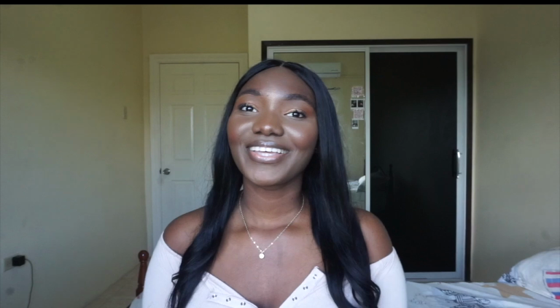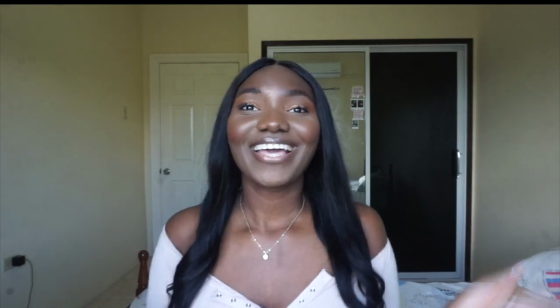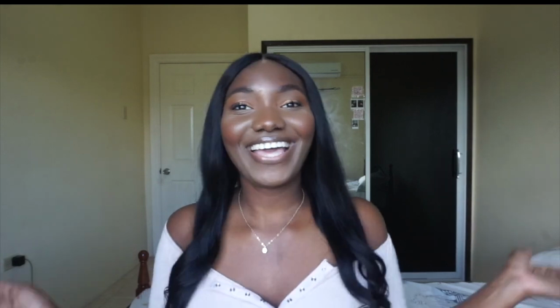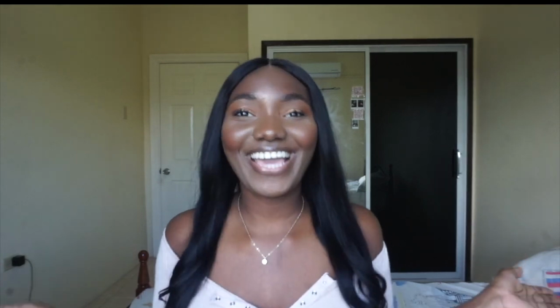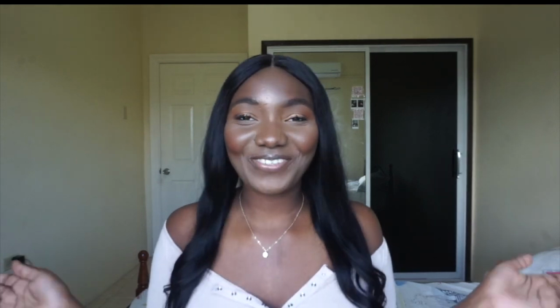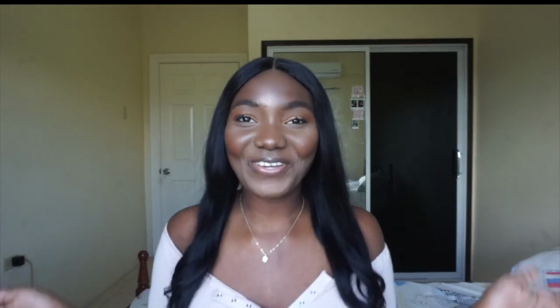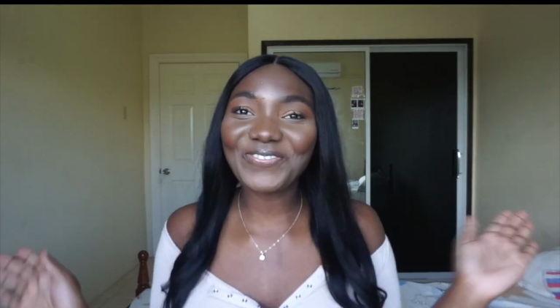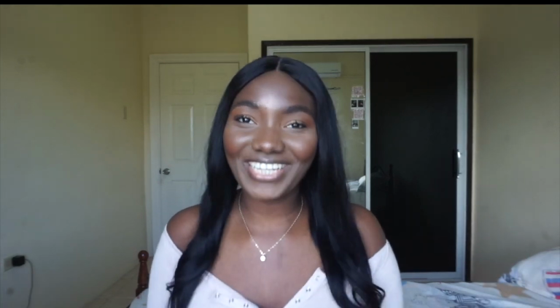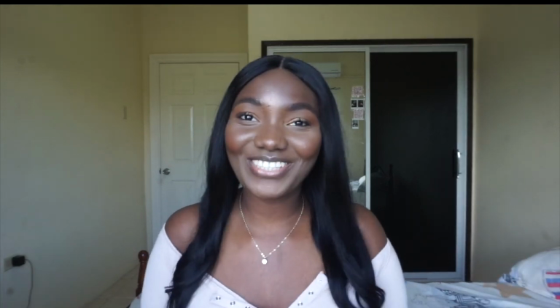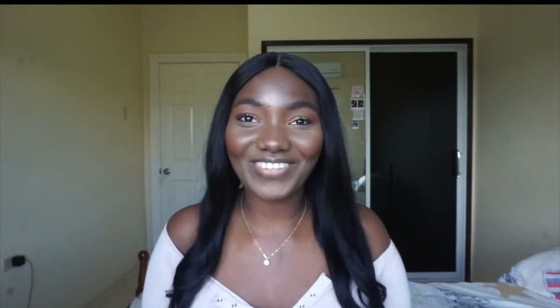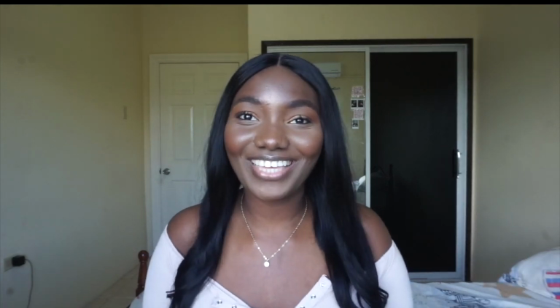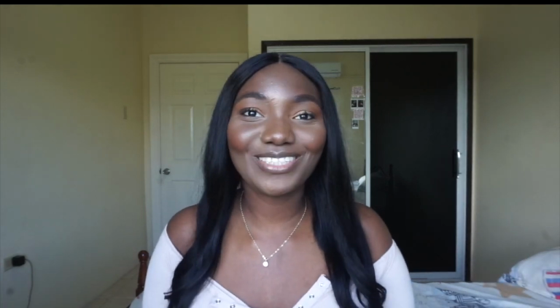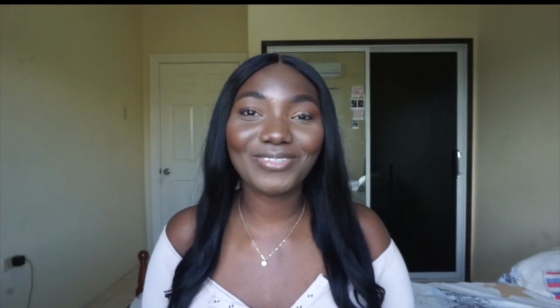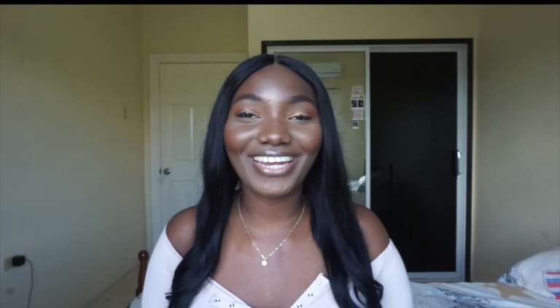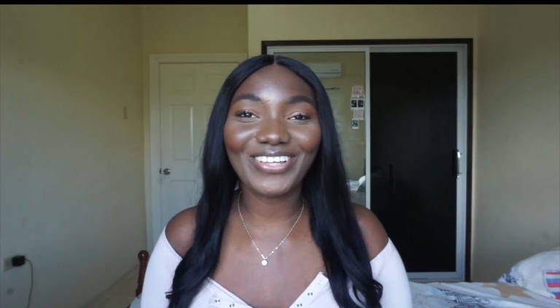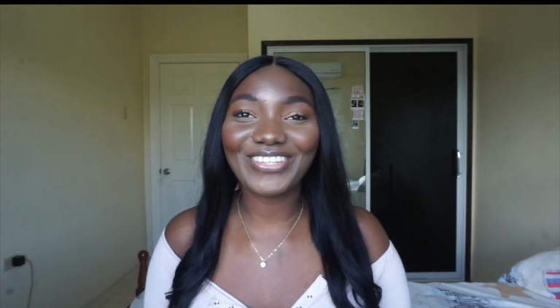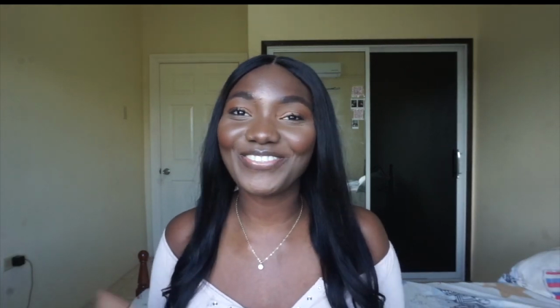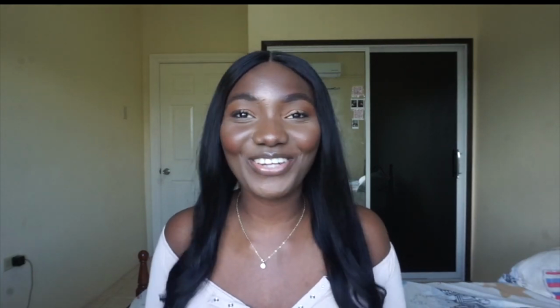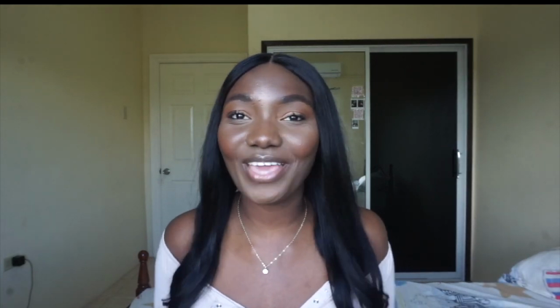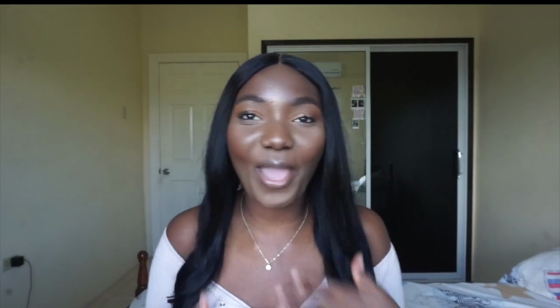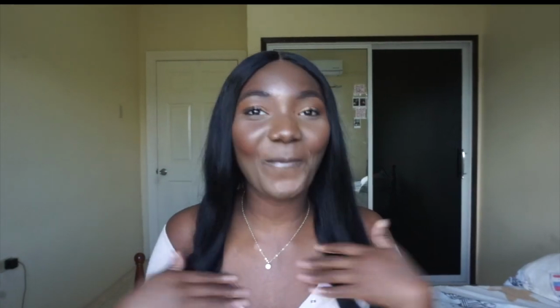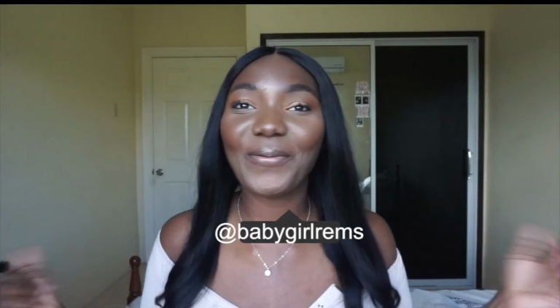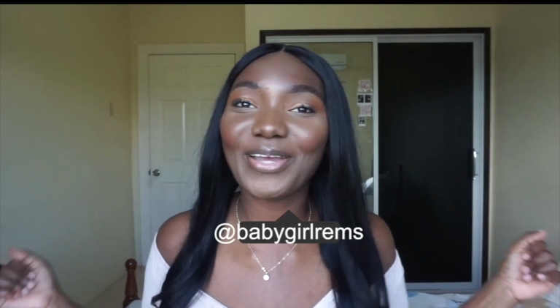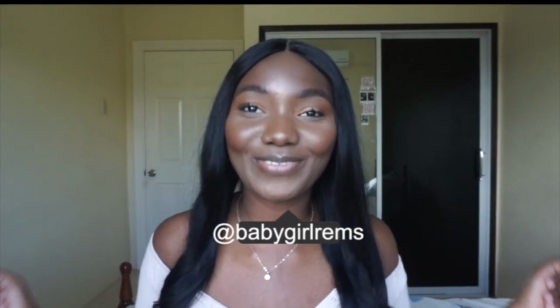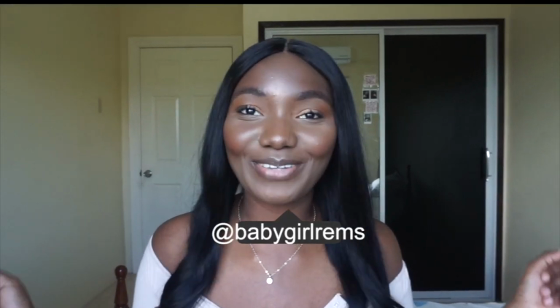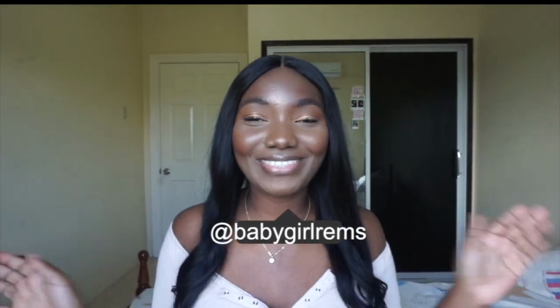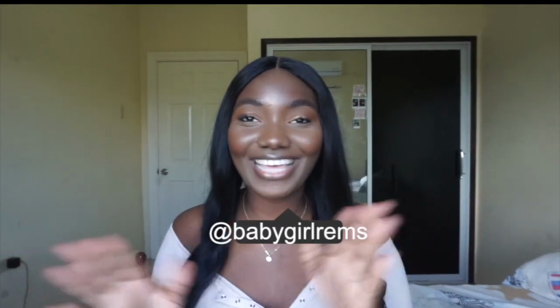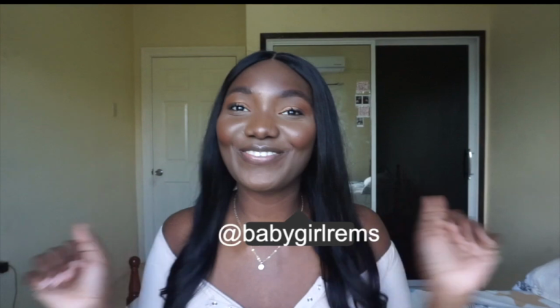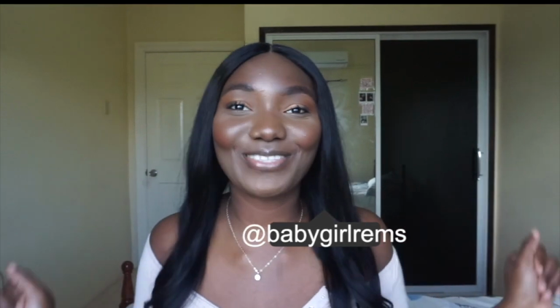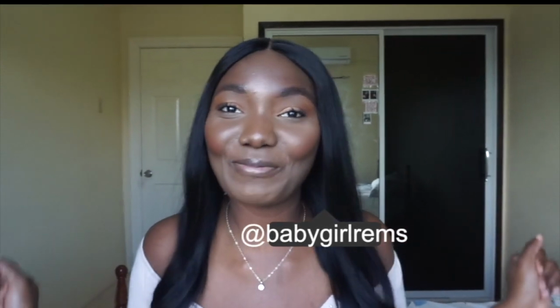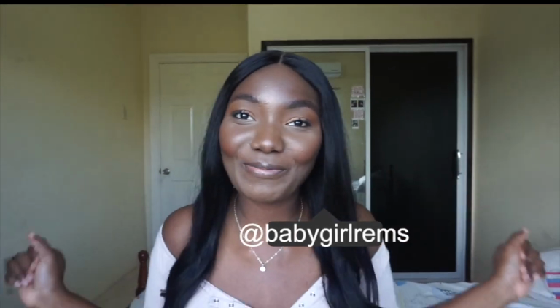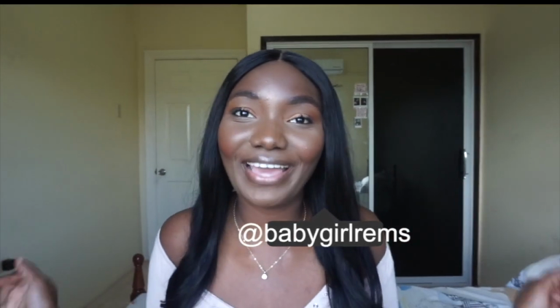Hi guys and welcome back to my YouTube channel. If you're new here, I'm Baby Girl Rams. Thanks for stopping by.